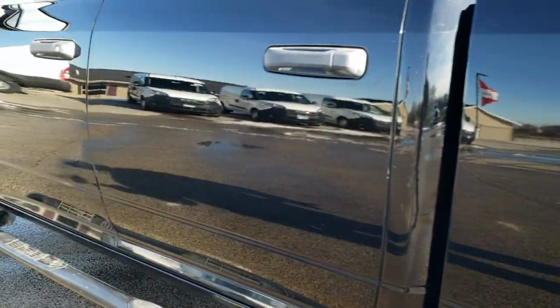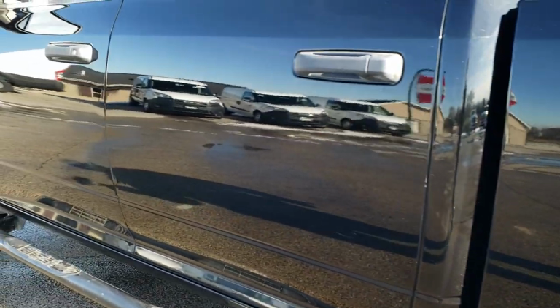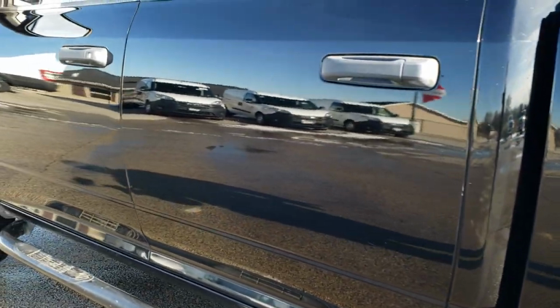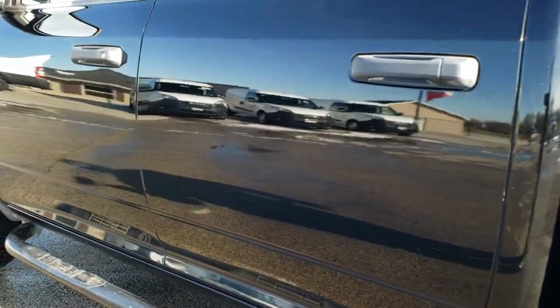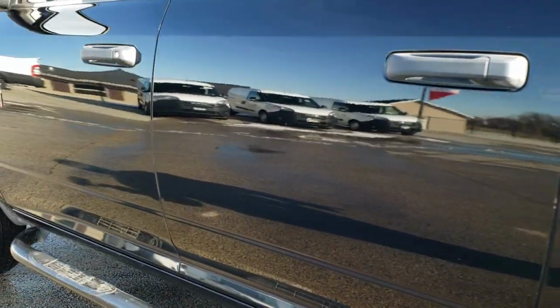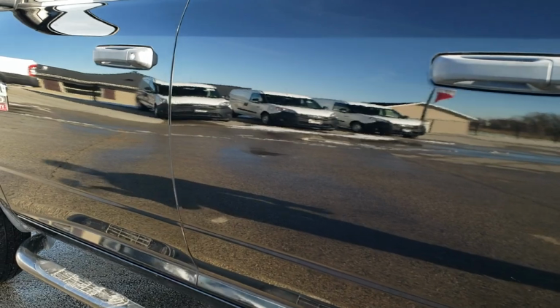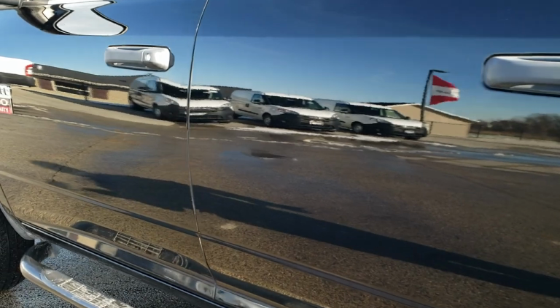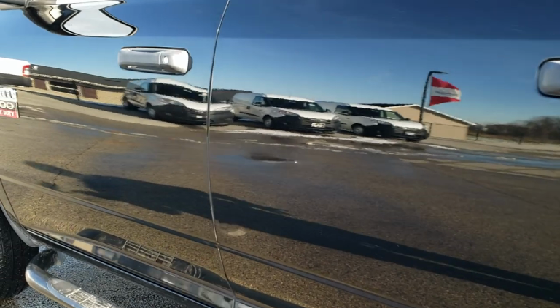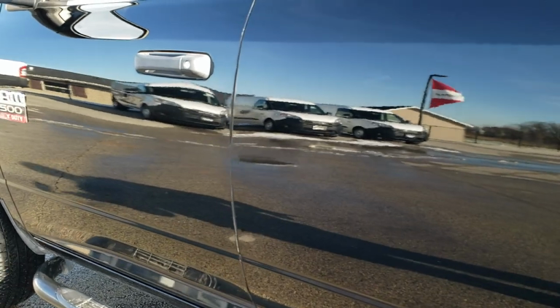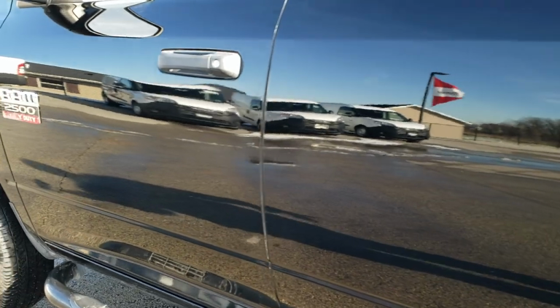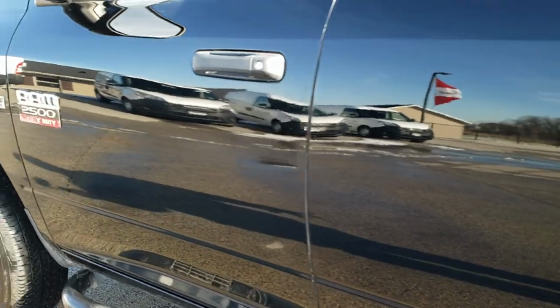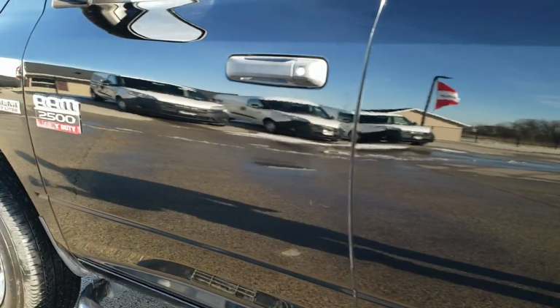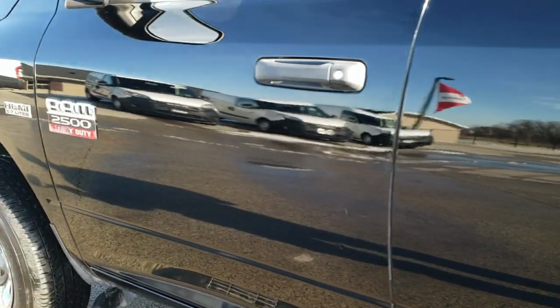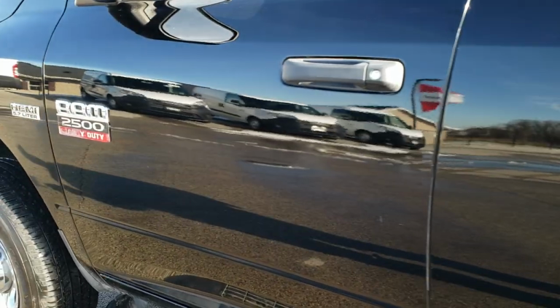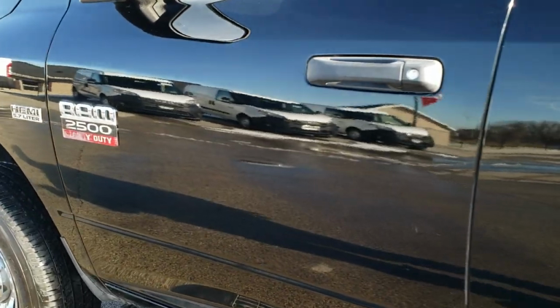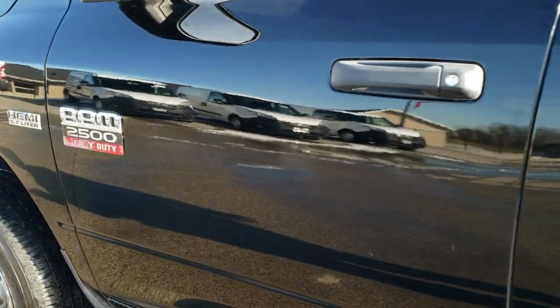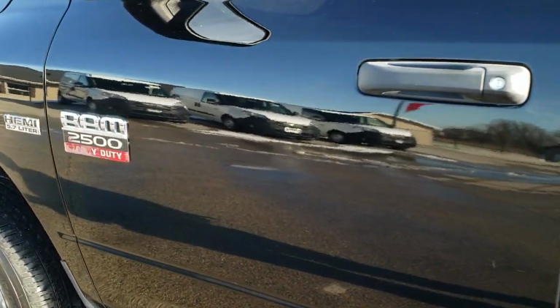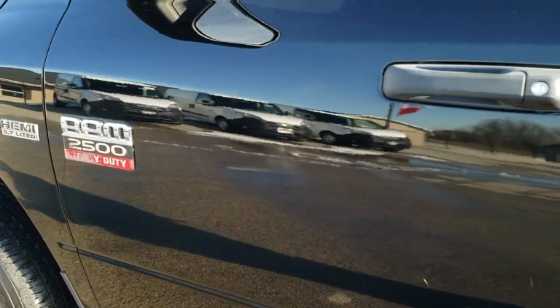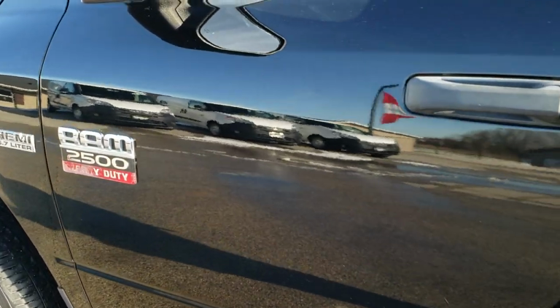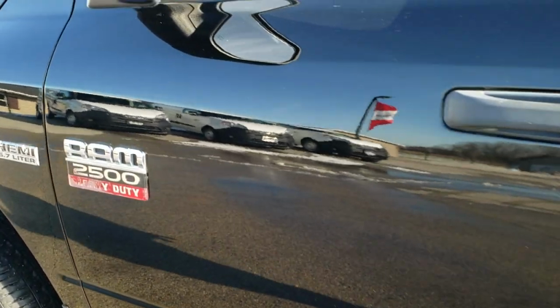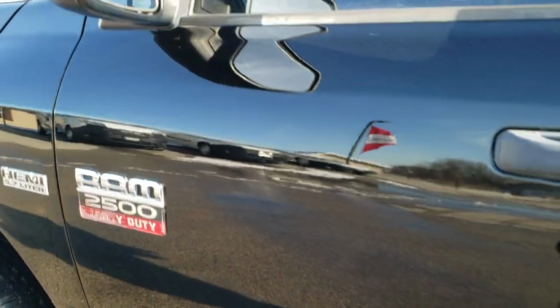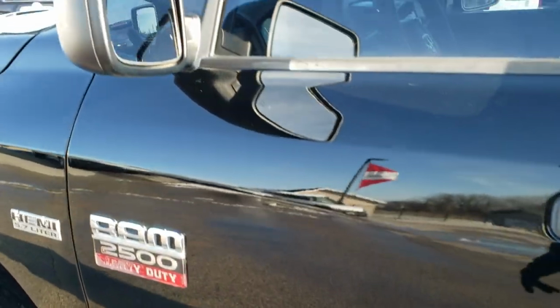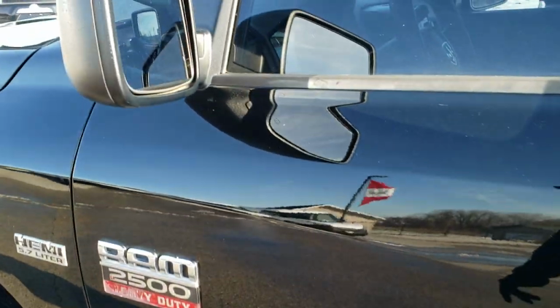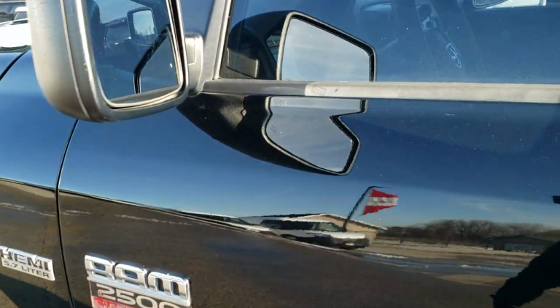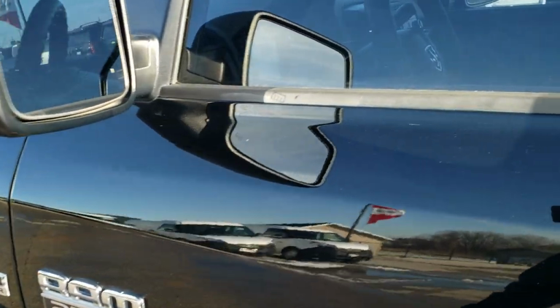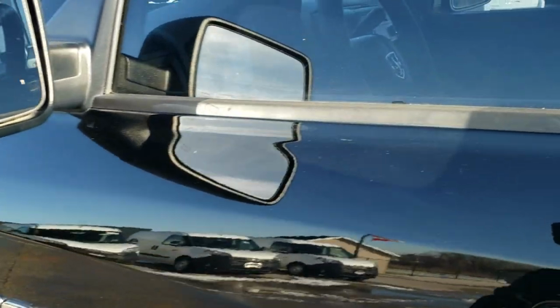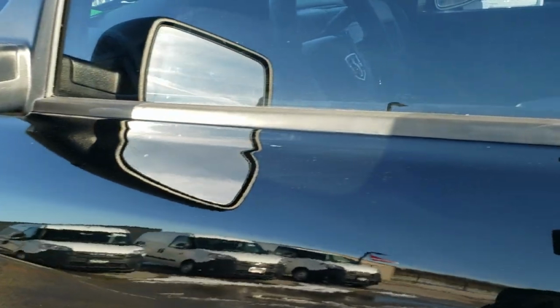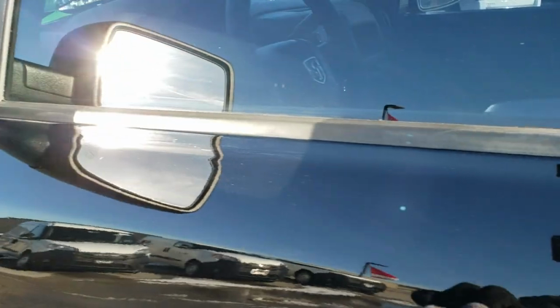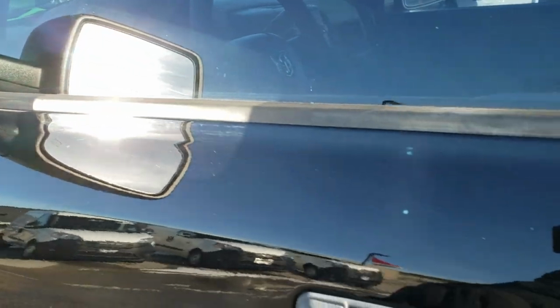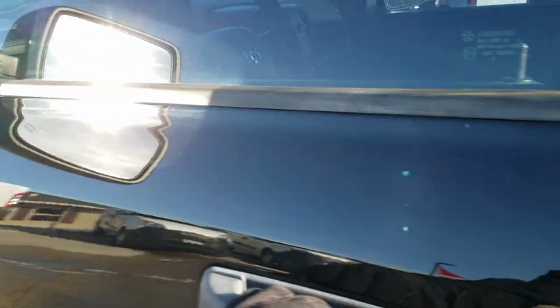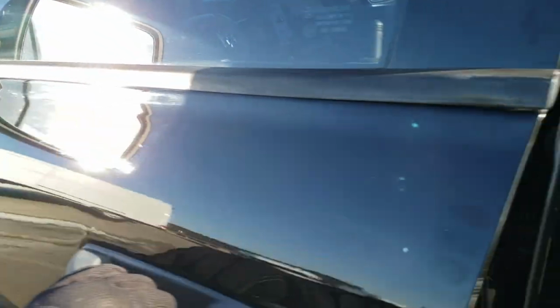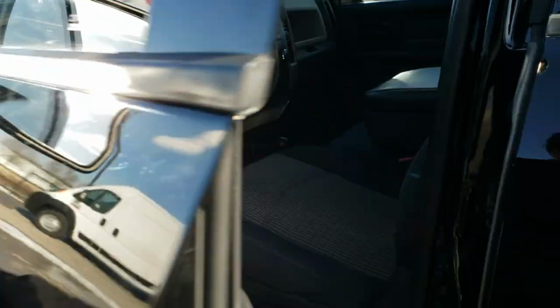Down the rest of the side it's pretty nice and clean. It has heated mirrors and power mirrors.